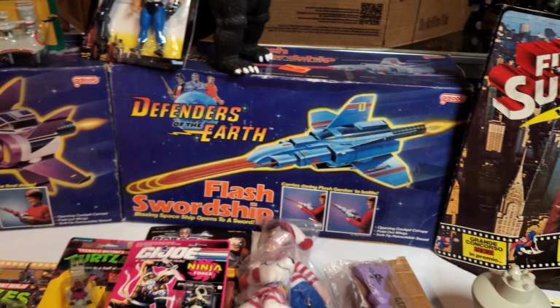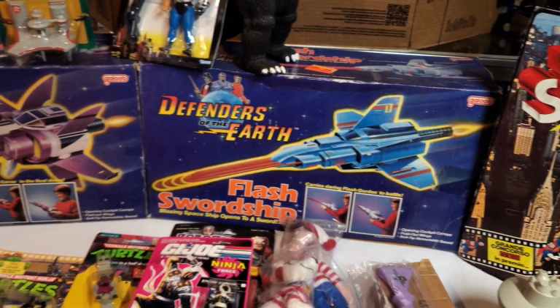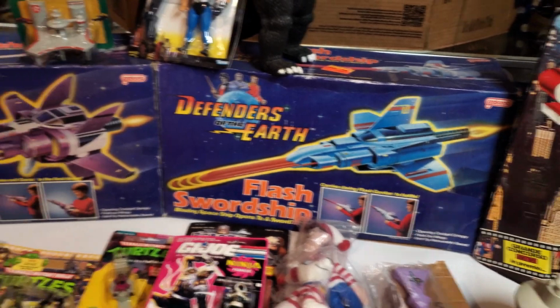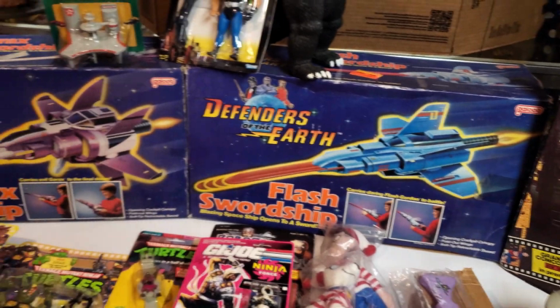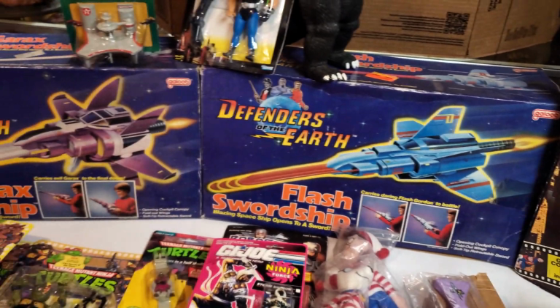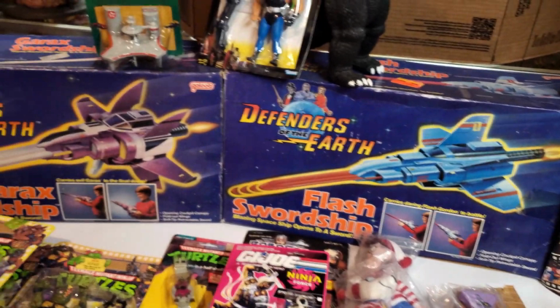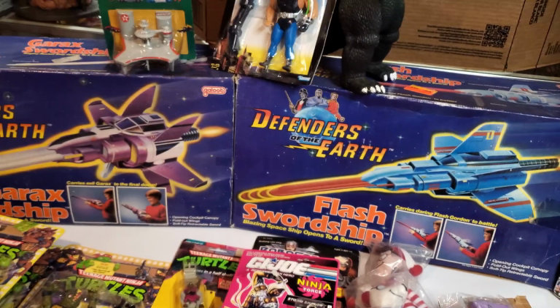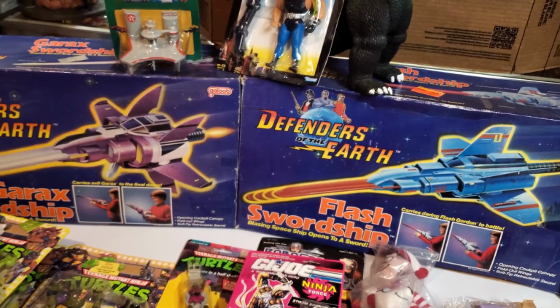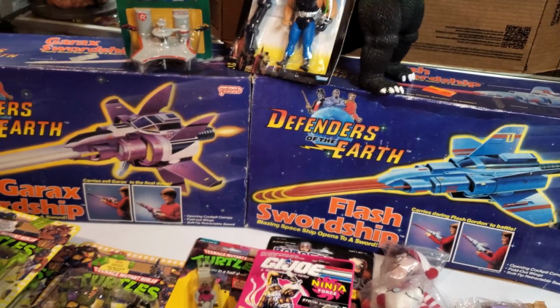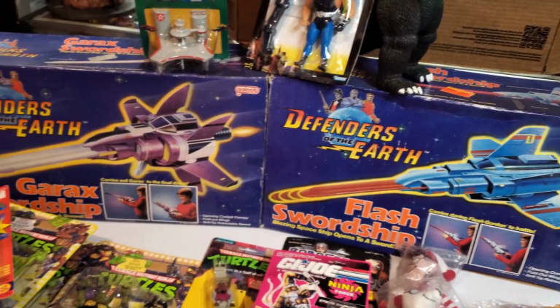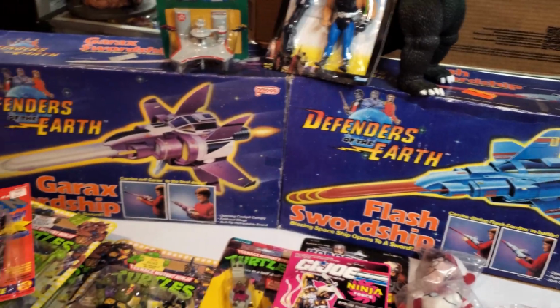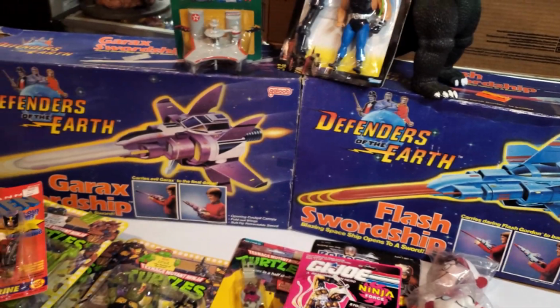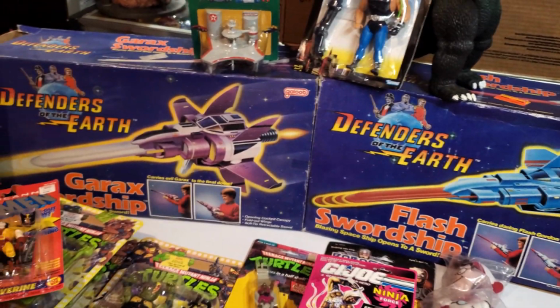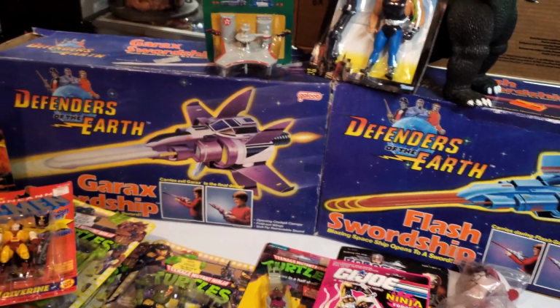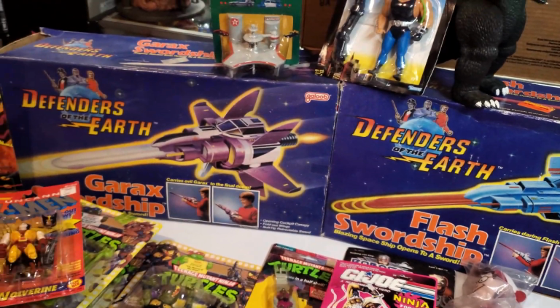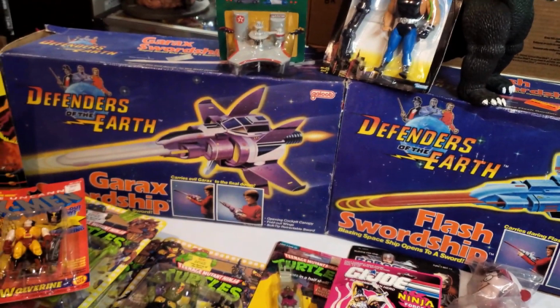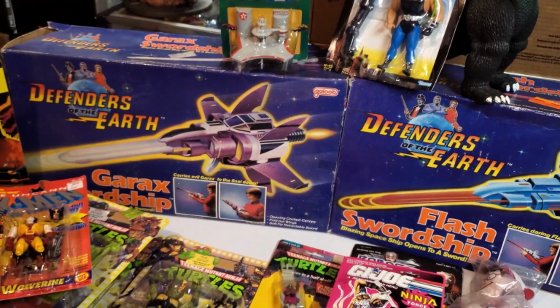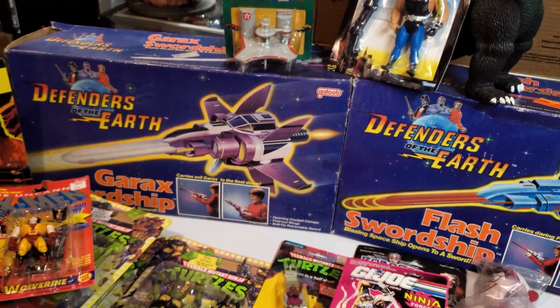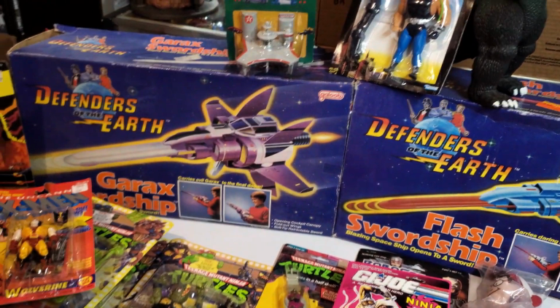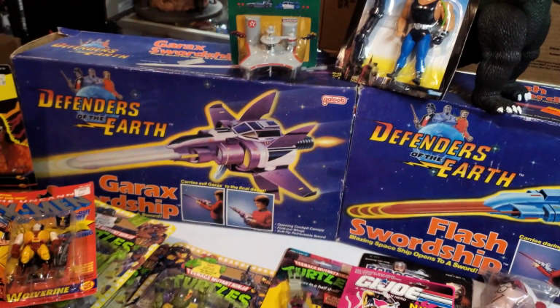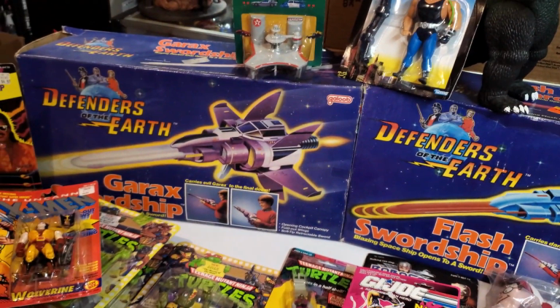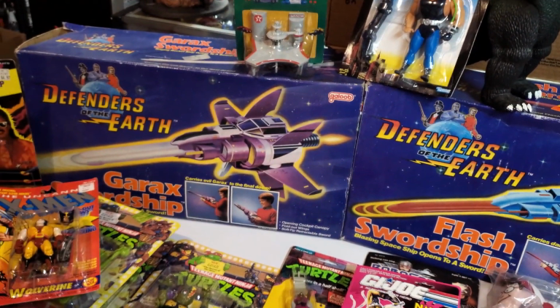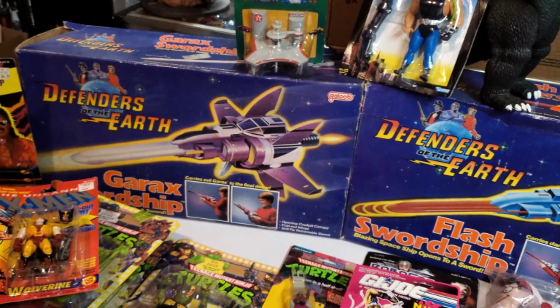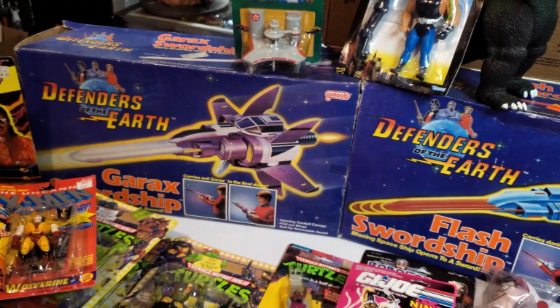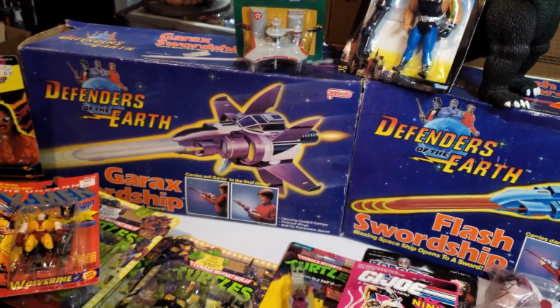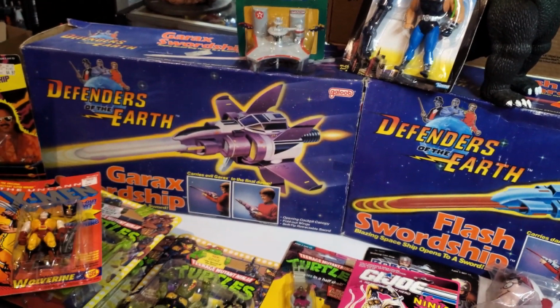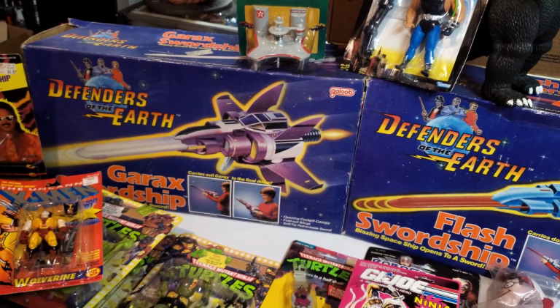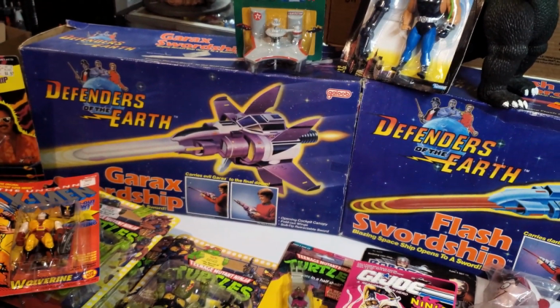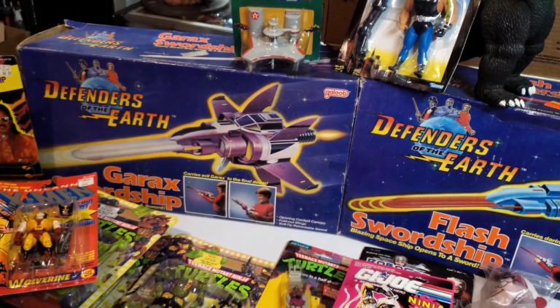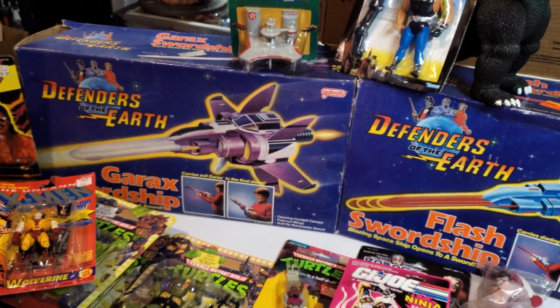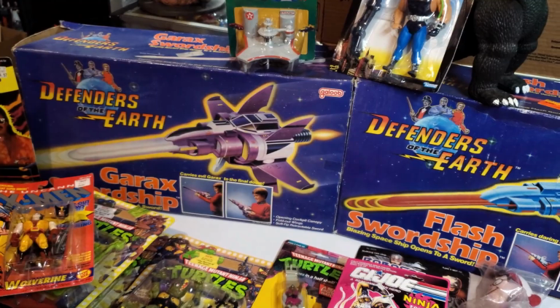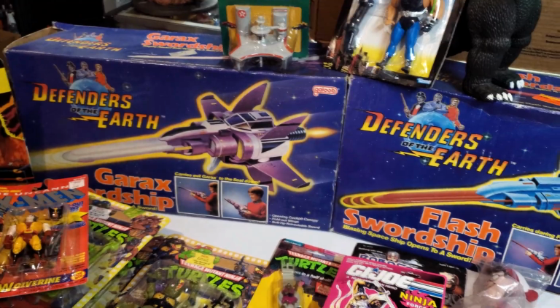Those will be available for sale because I don't collect the Defenders of the Earth line. It'd be pretty easy to complete the figures — you see them all the time — but the vehicles not so much.